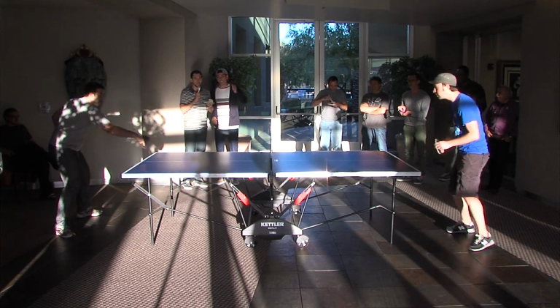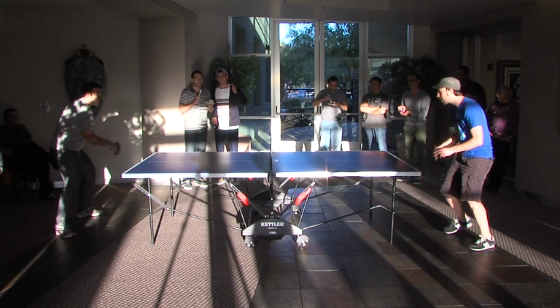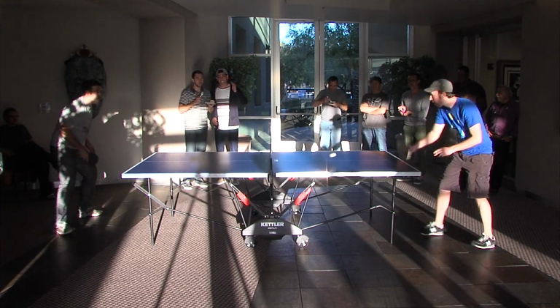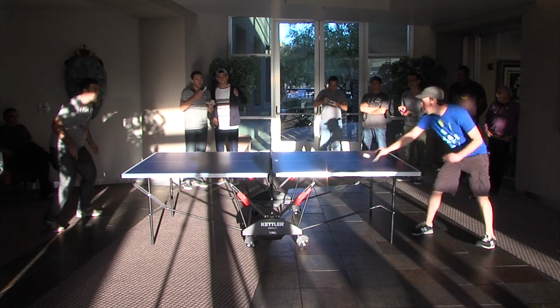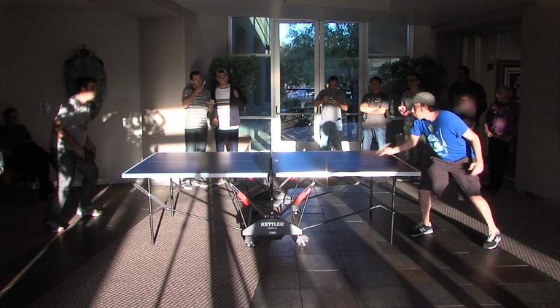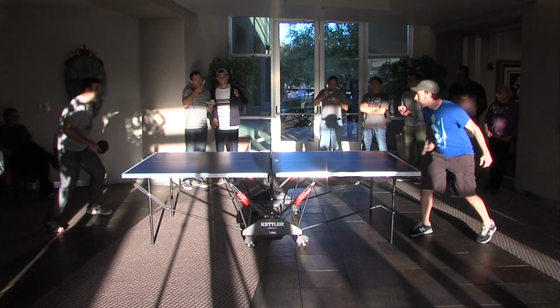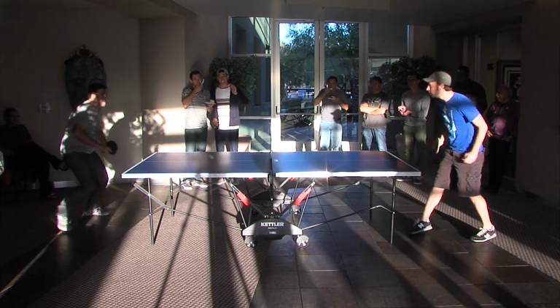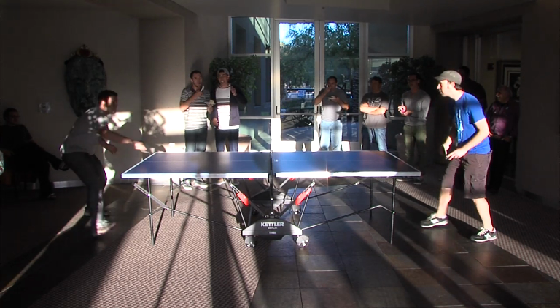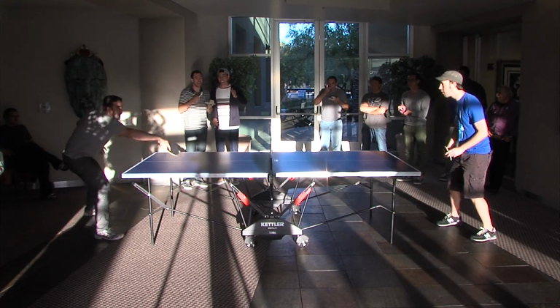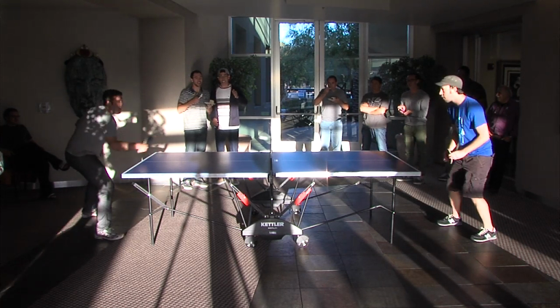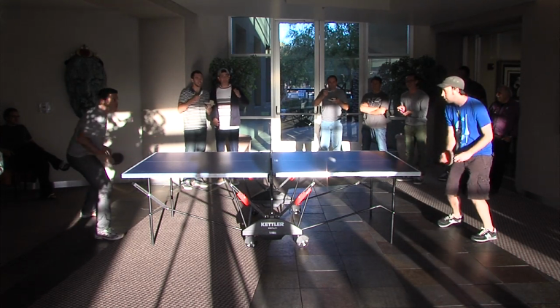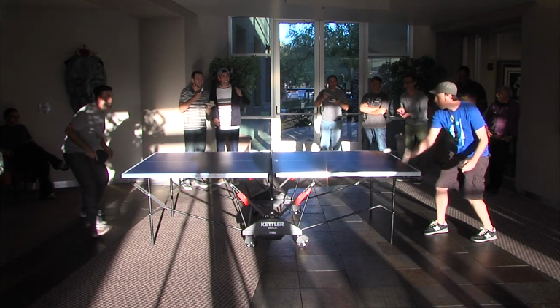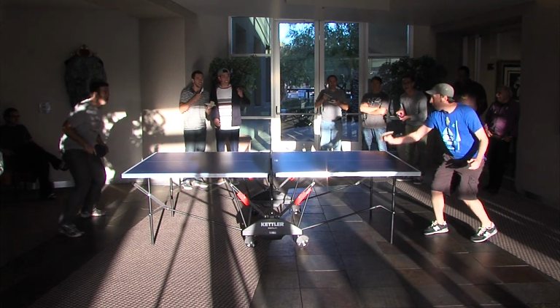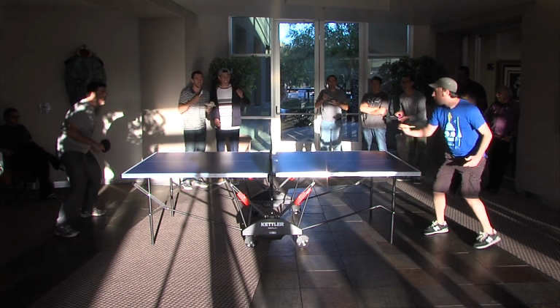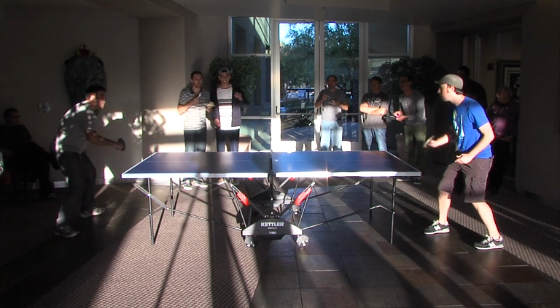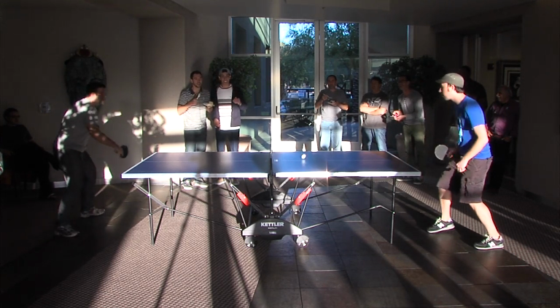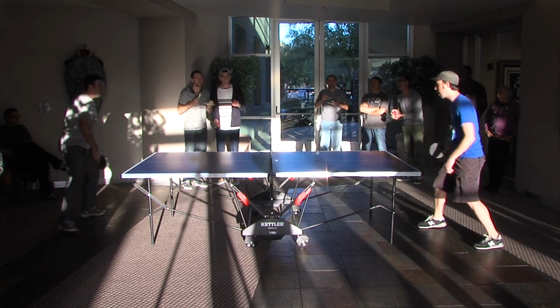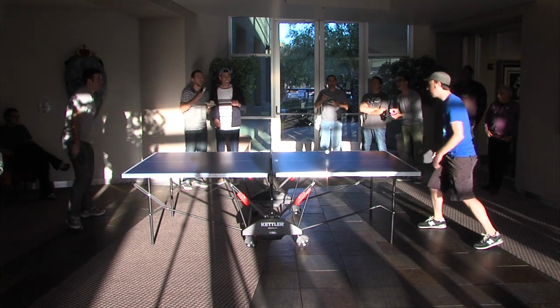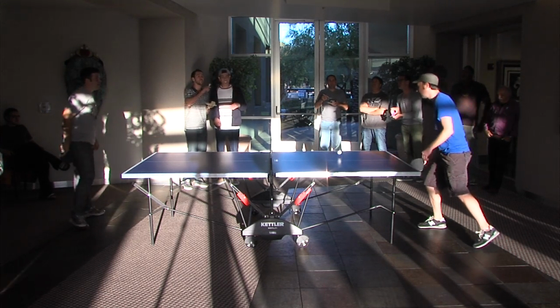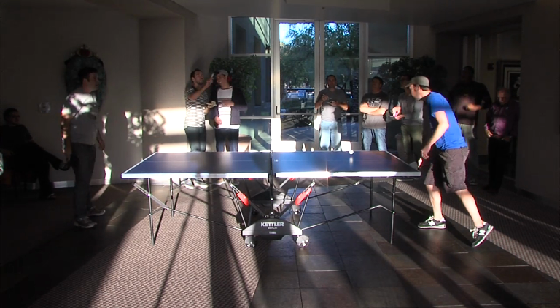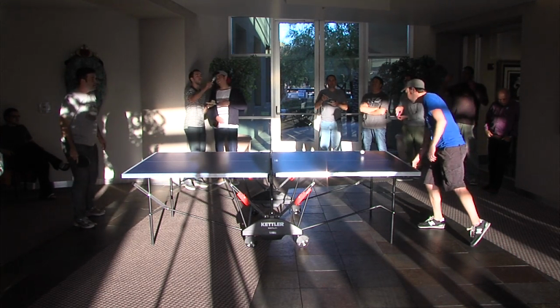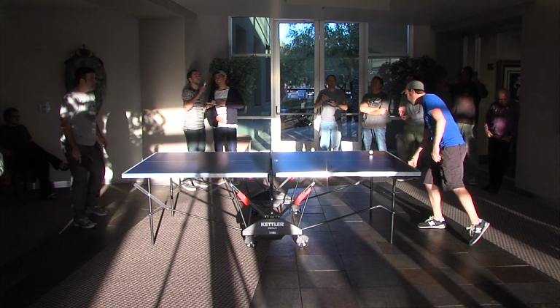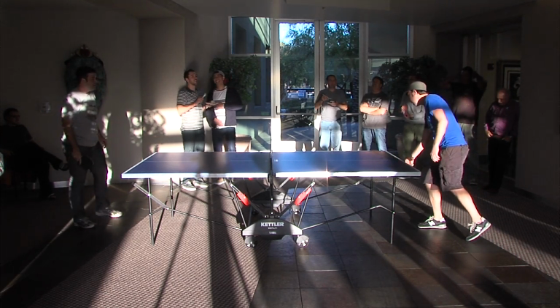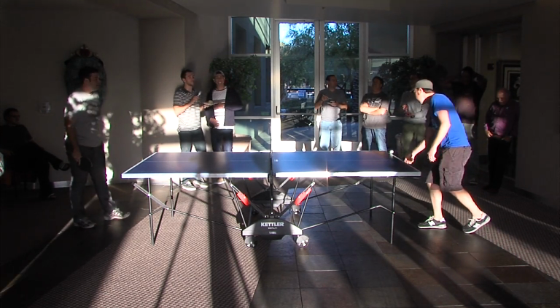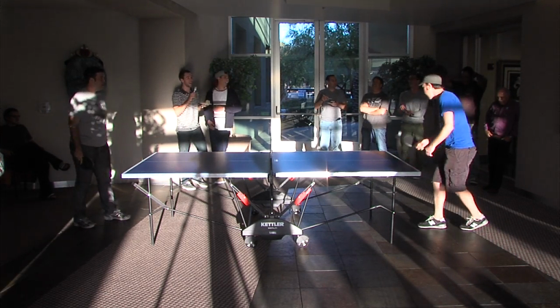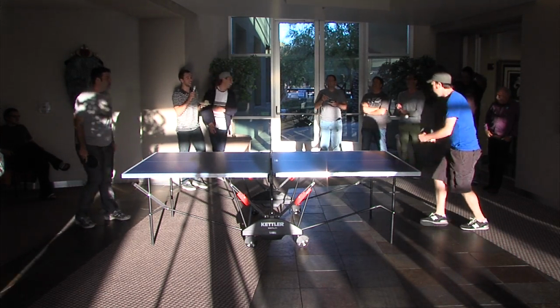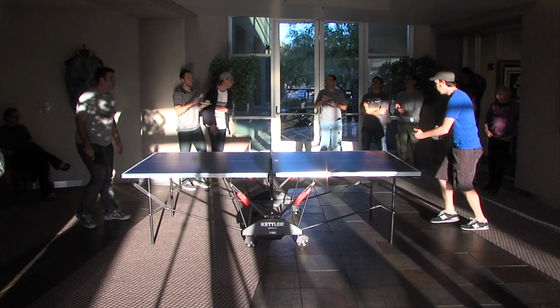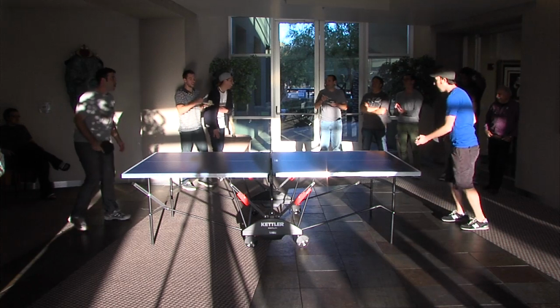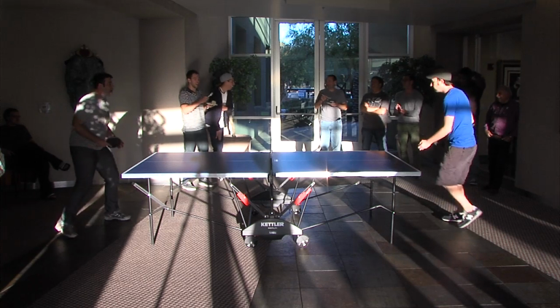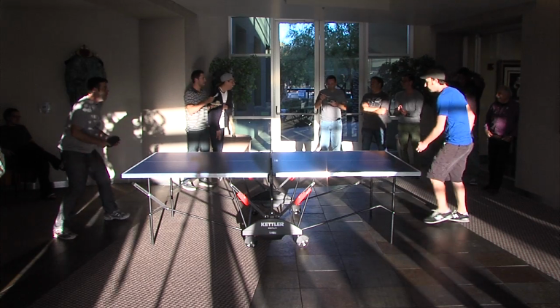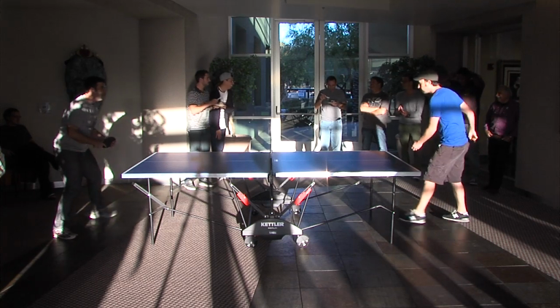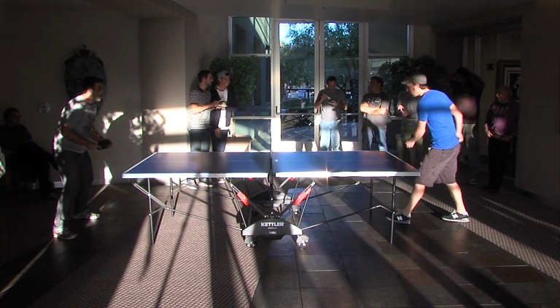The lighting is a factor. Matt hits into the net there. But Doug's trying to send it back into the net as well. Score is 3-8.